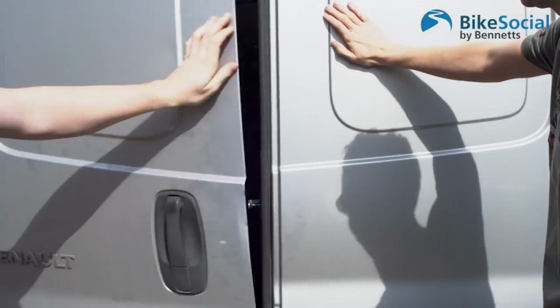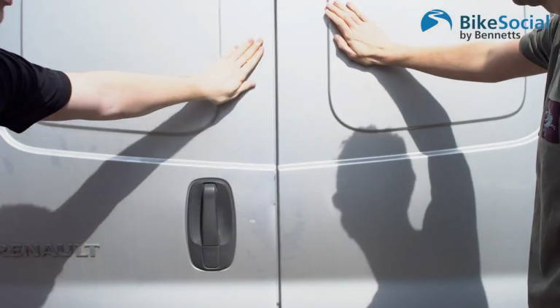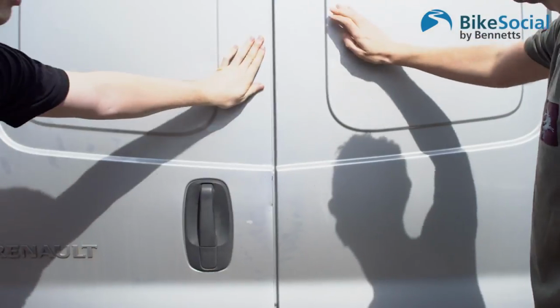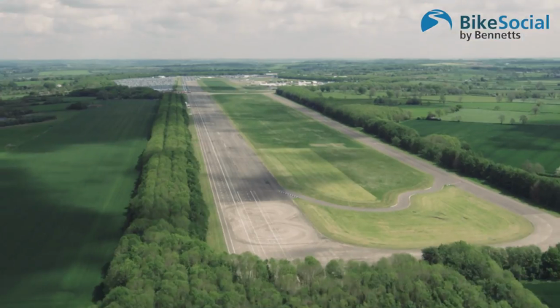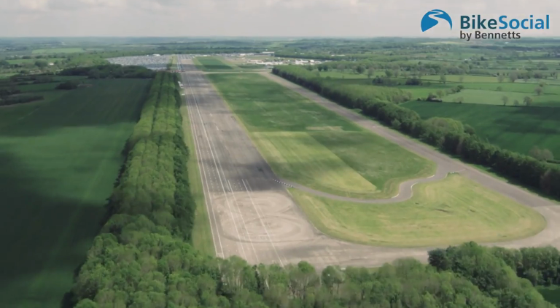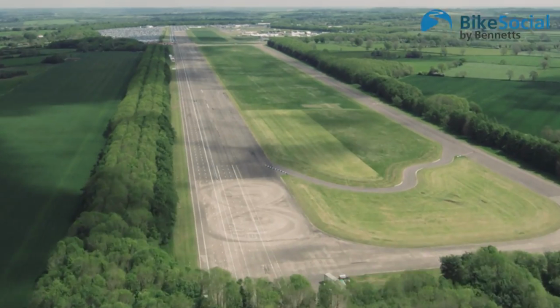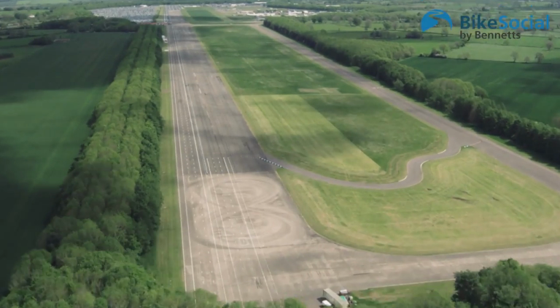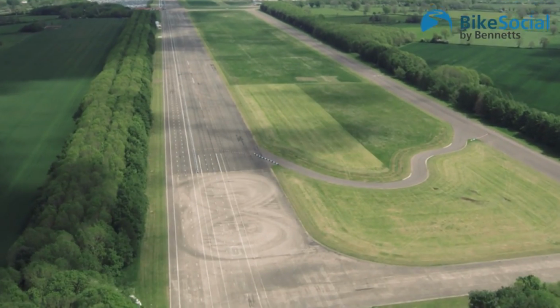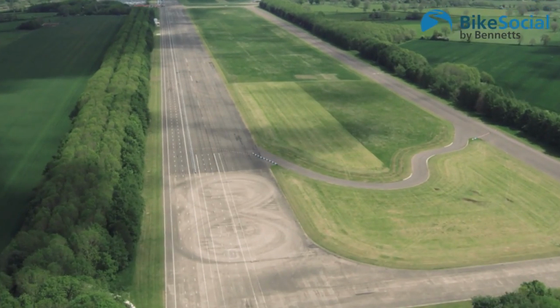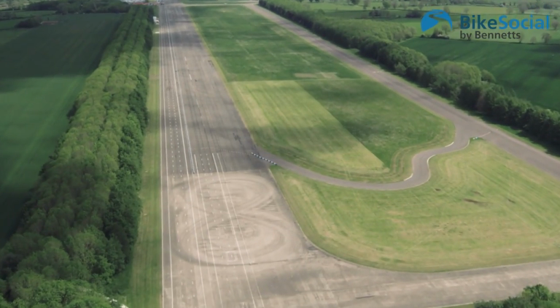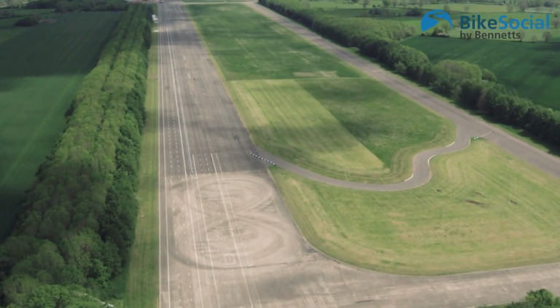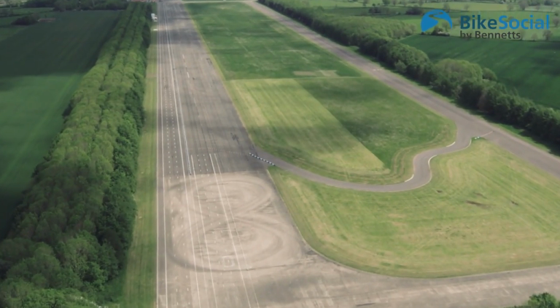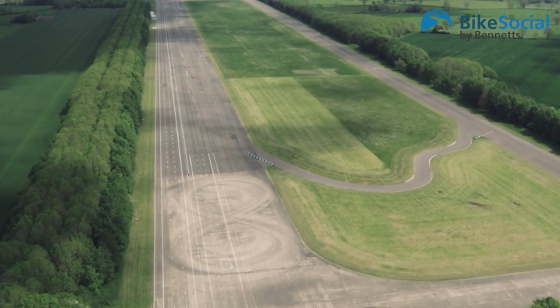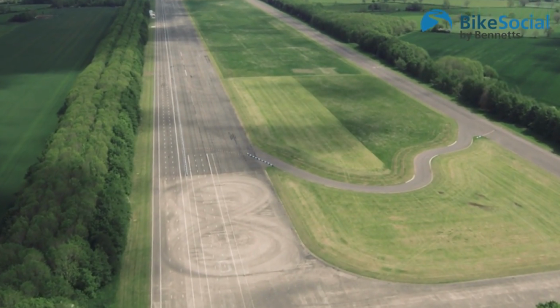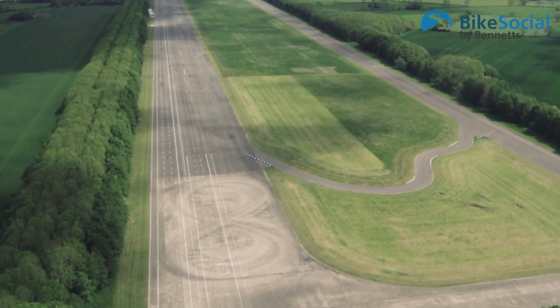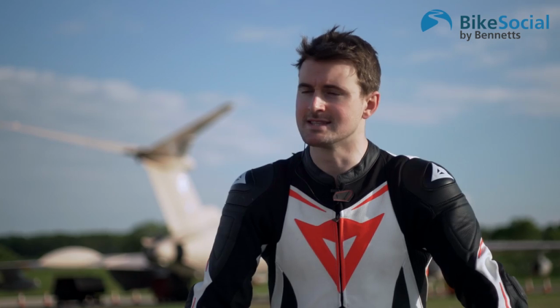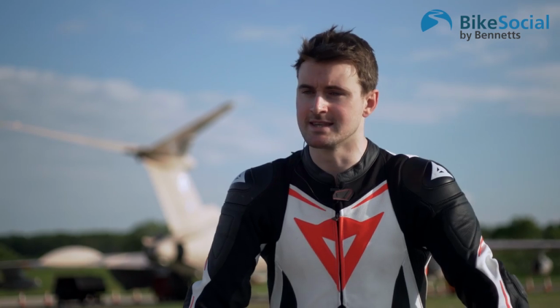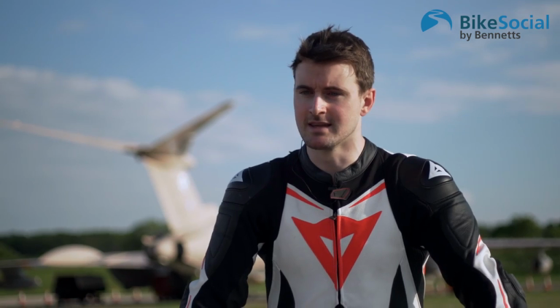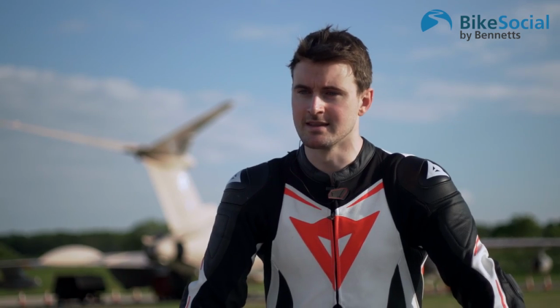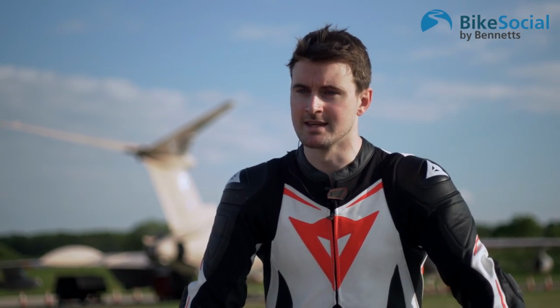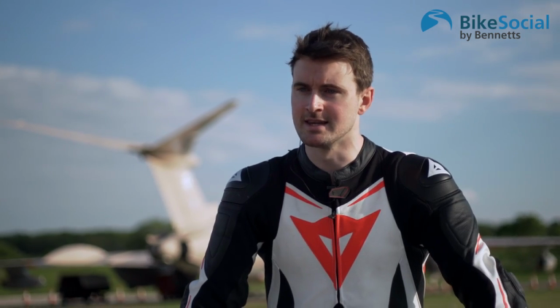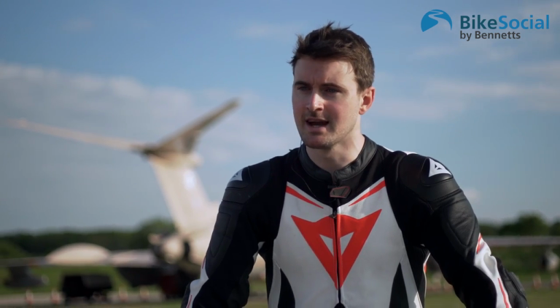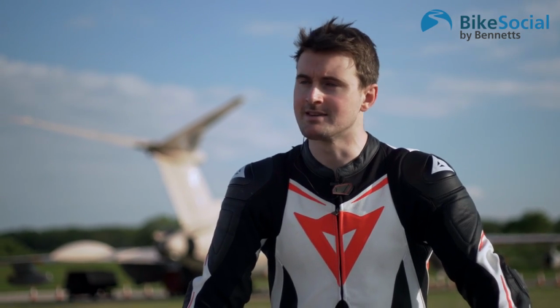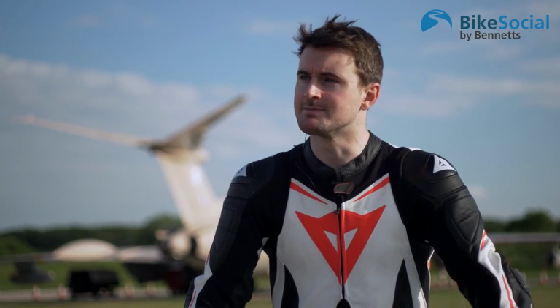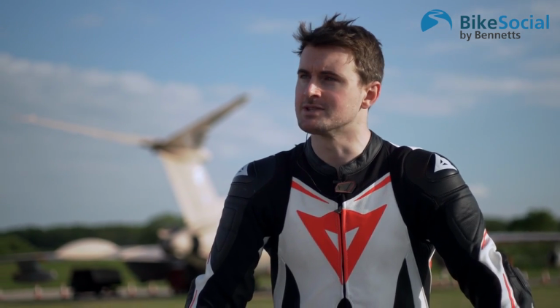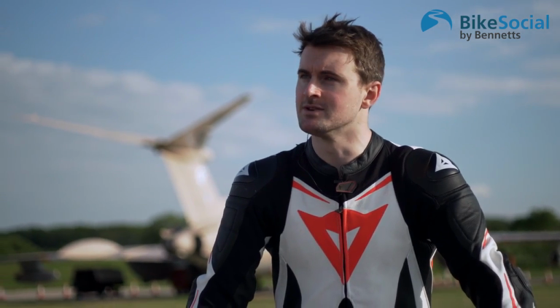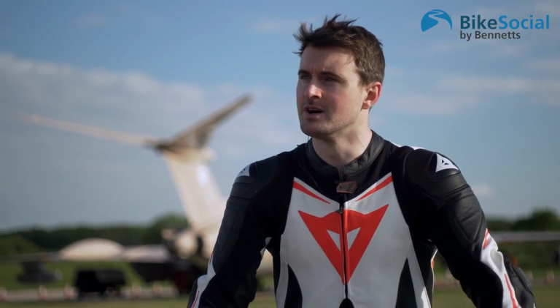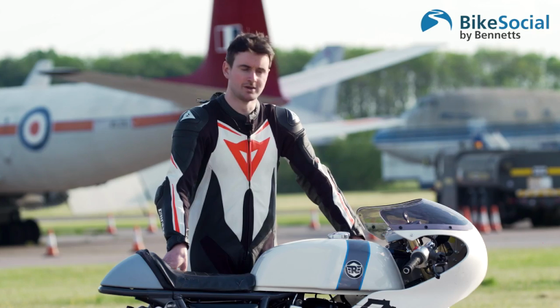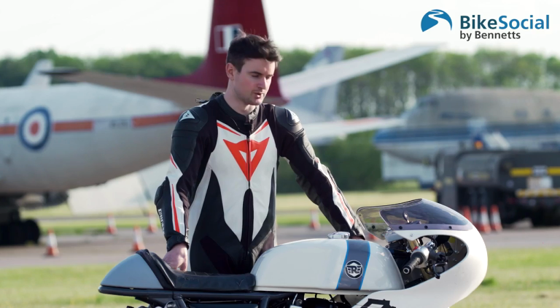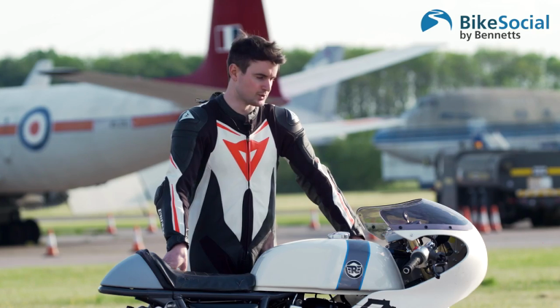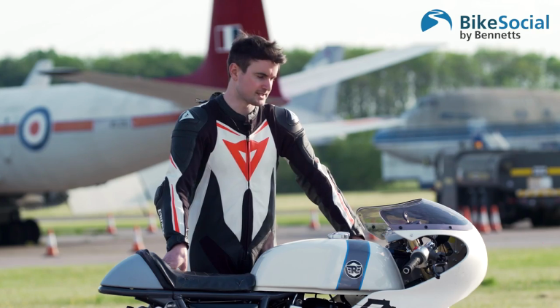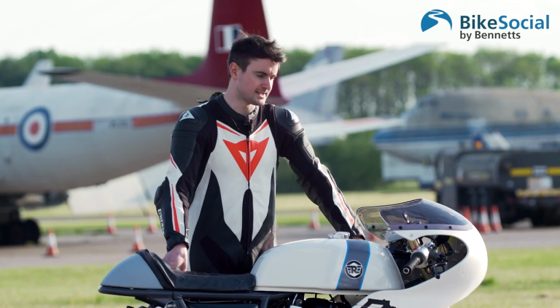We're here today at Bruntingthorpe Proving Grounds testing the Harris Special 0-T.